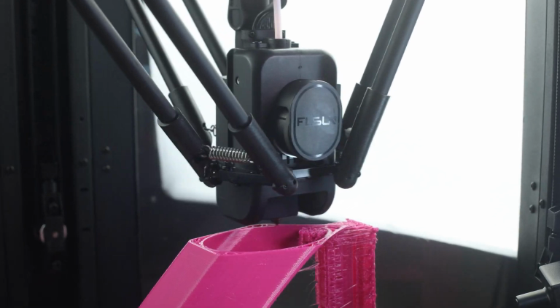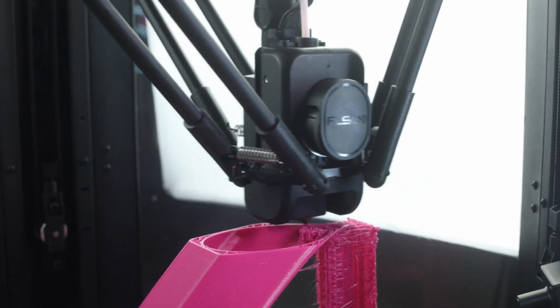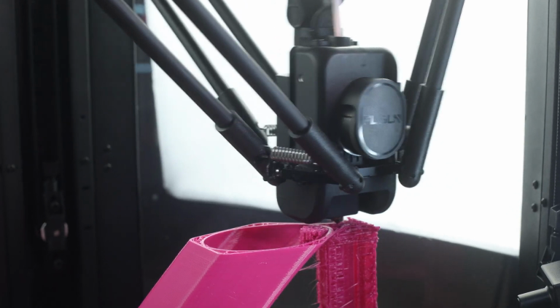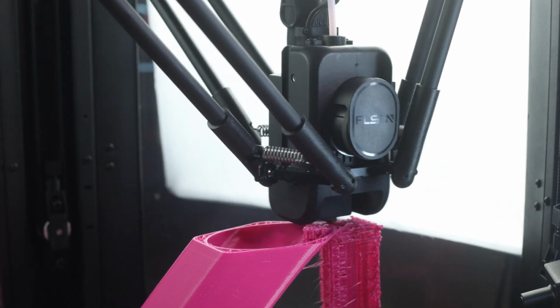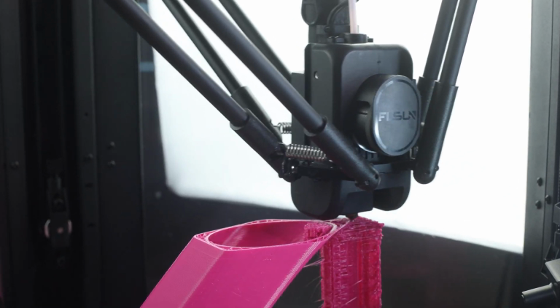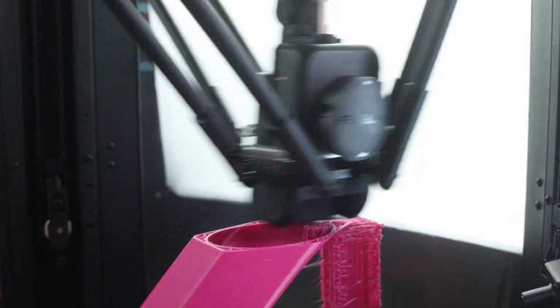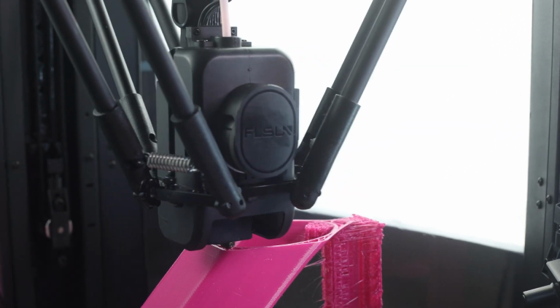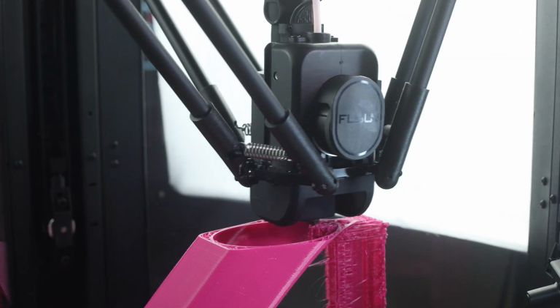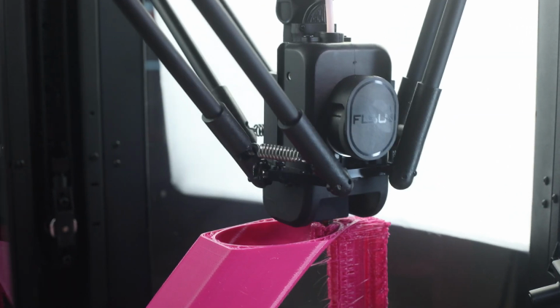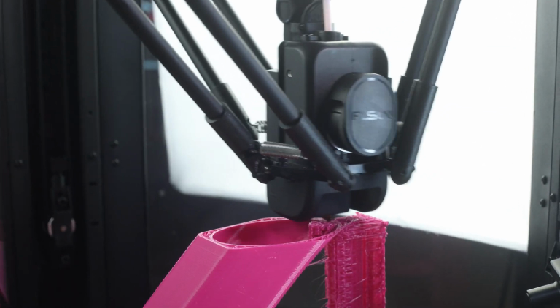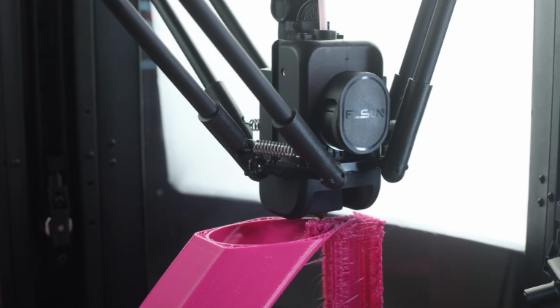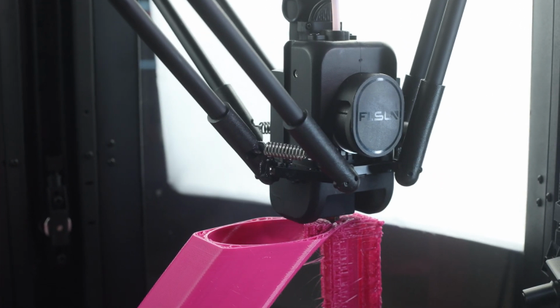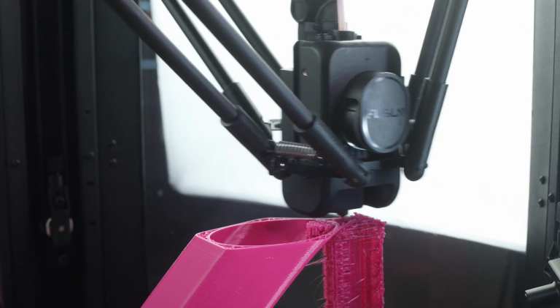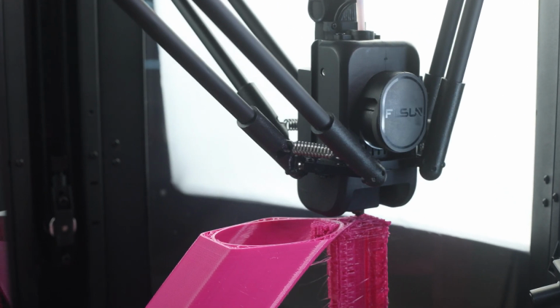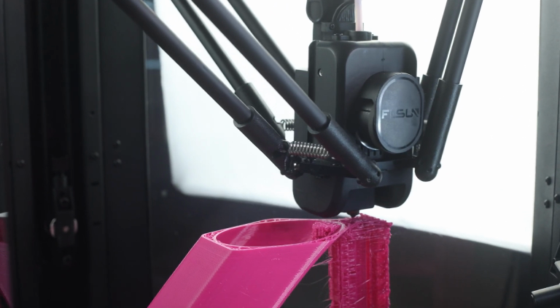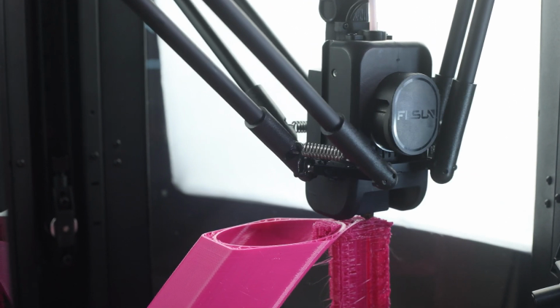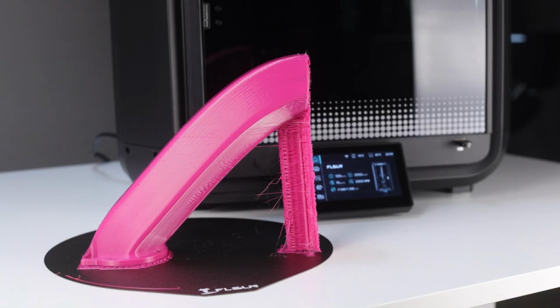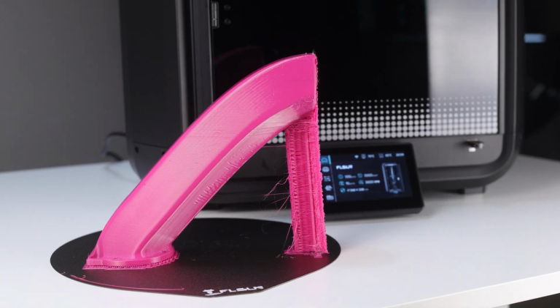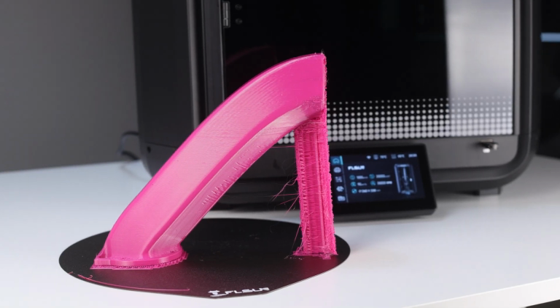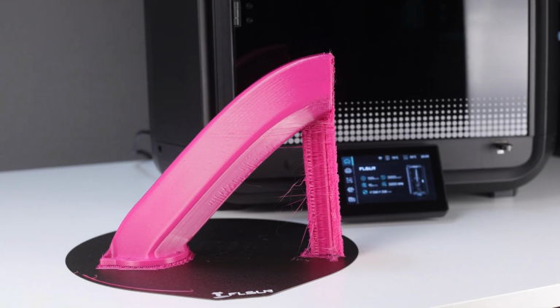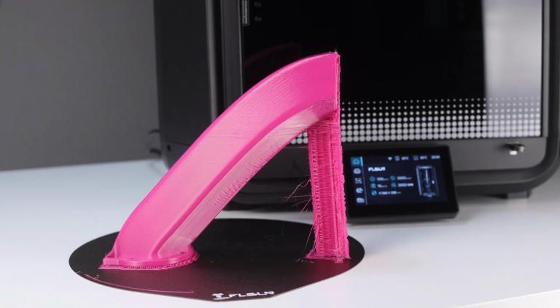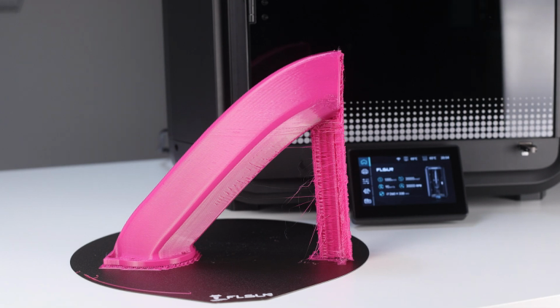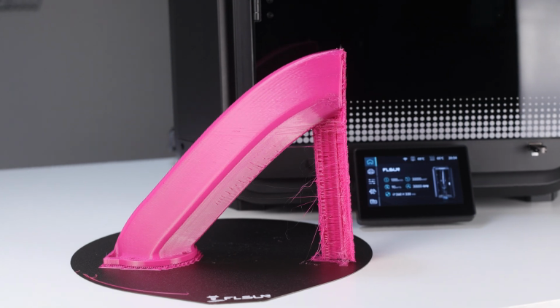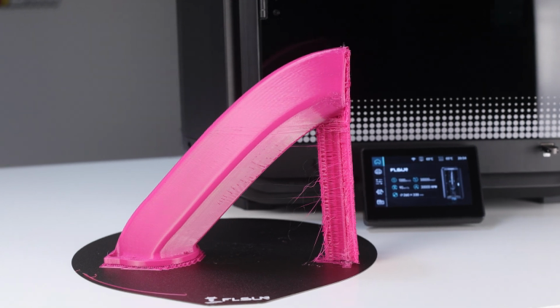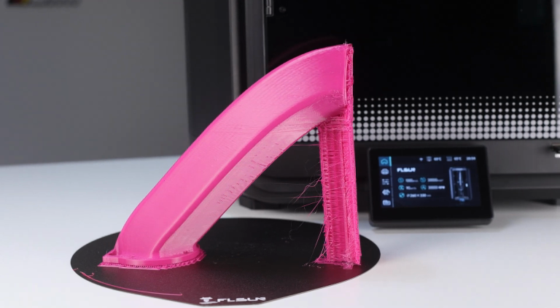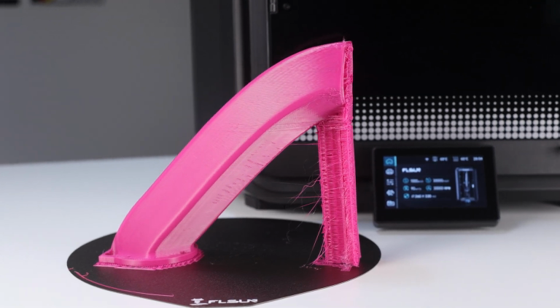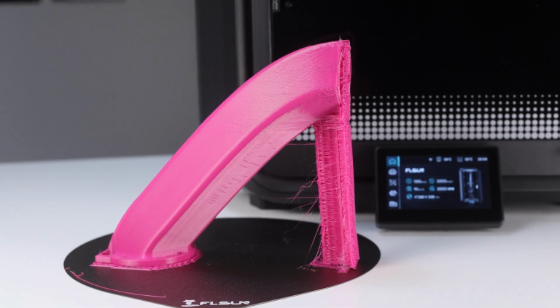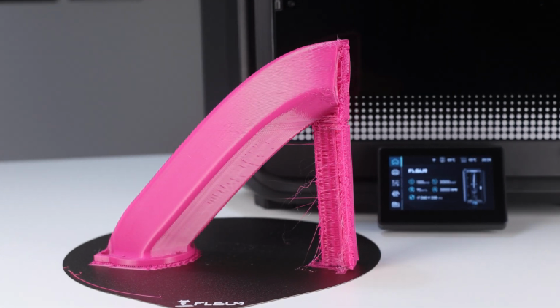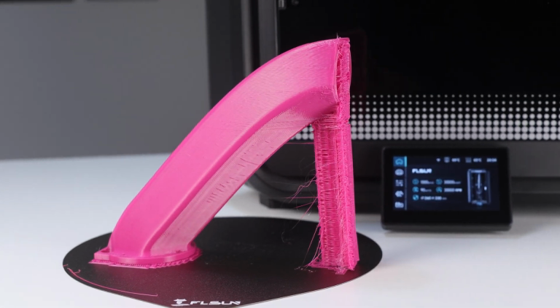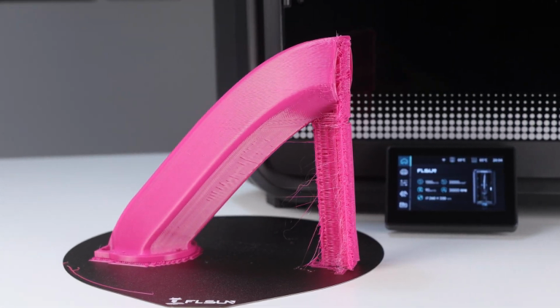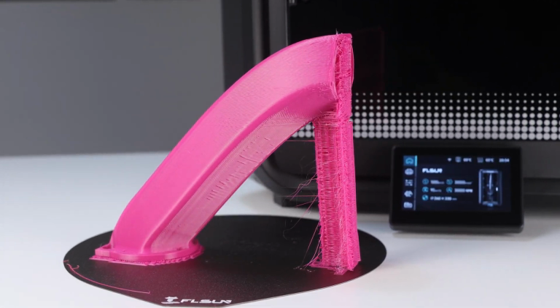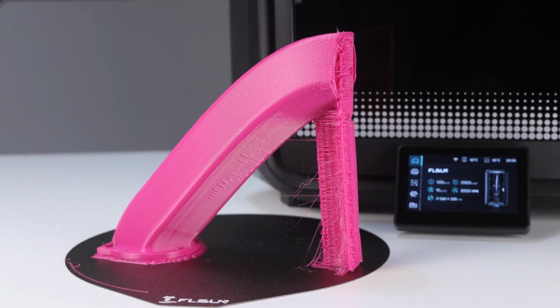Printed quickly at 600mm per second, this prototype is certainly usable but the overhang performance is not perfect.